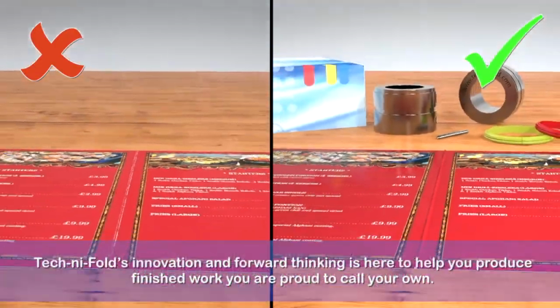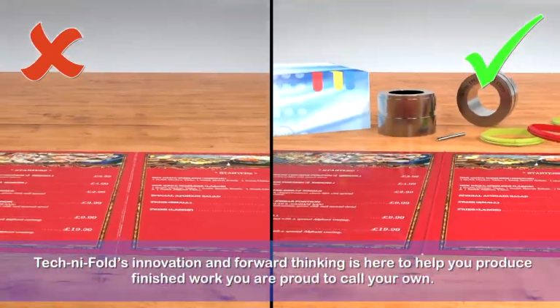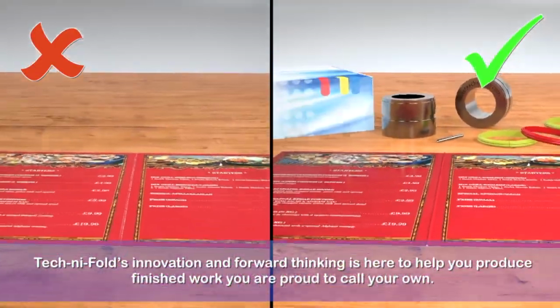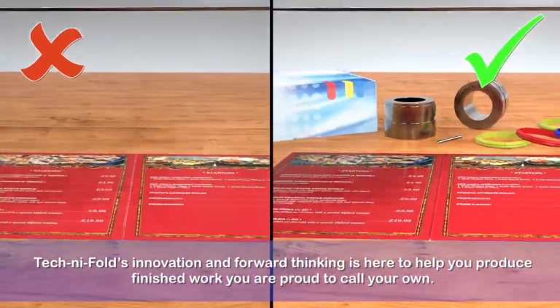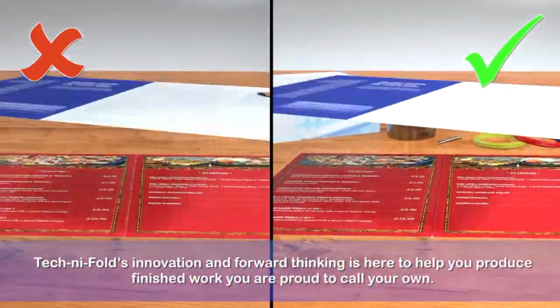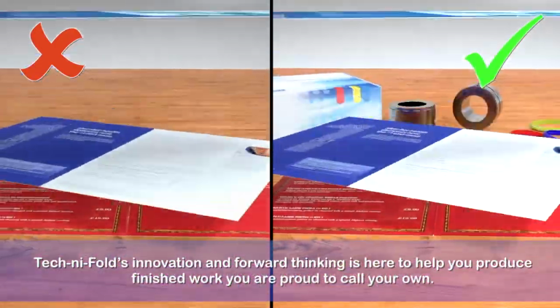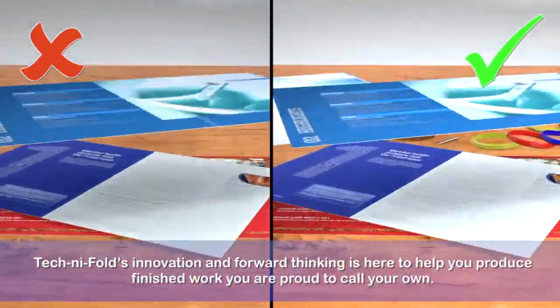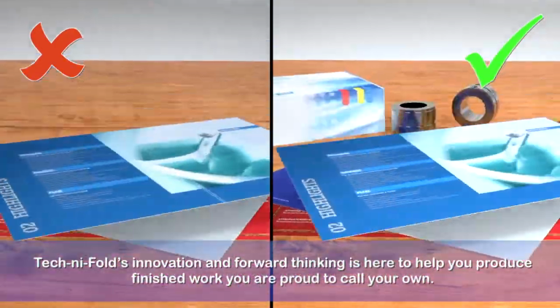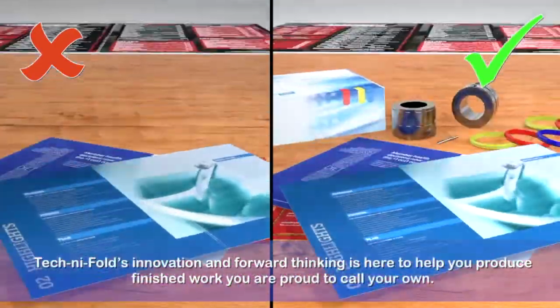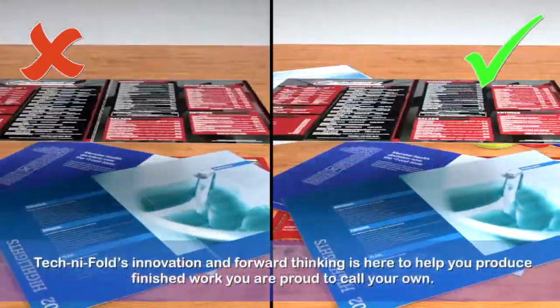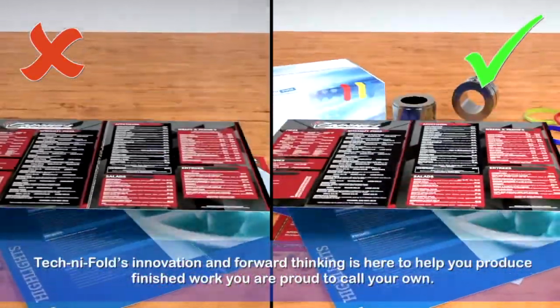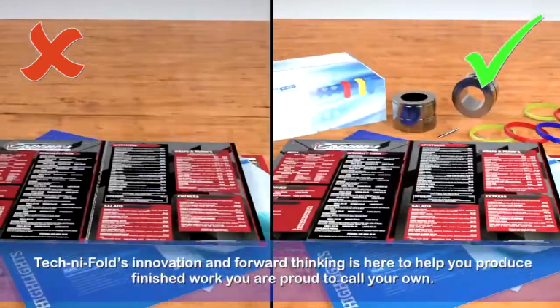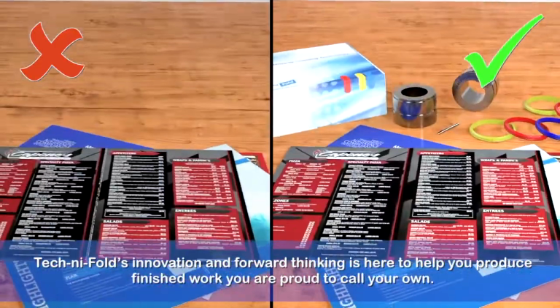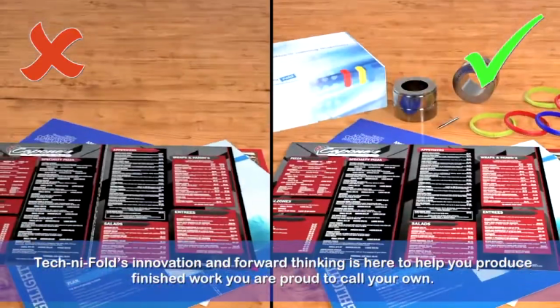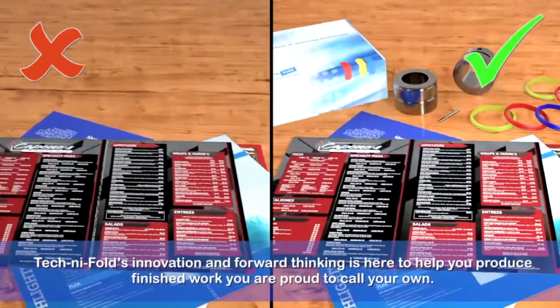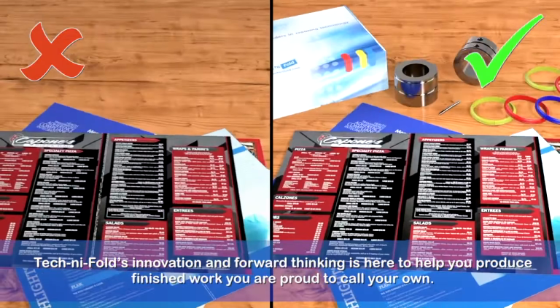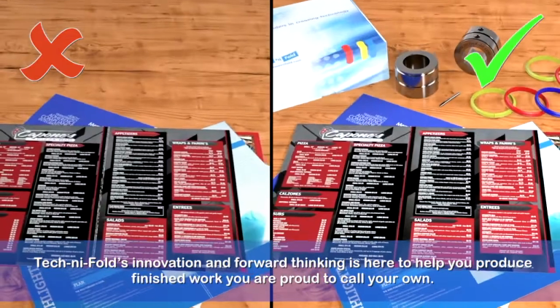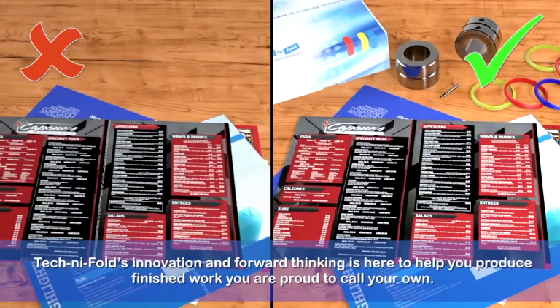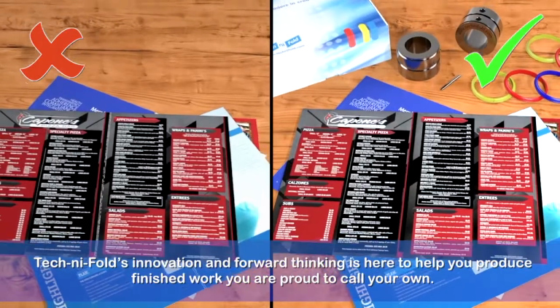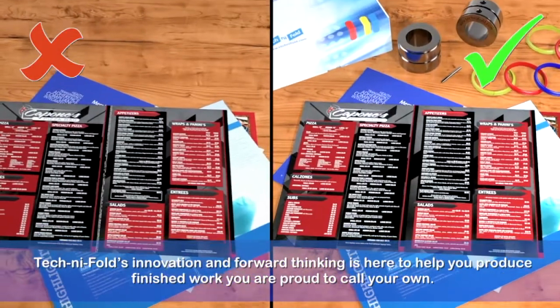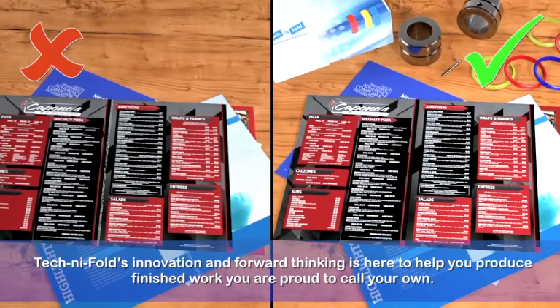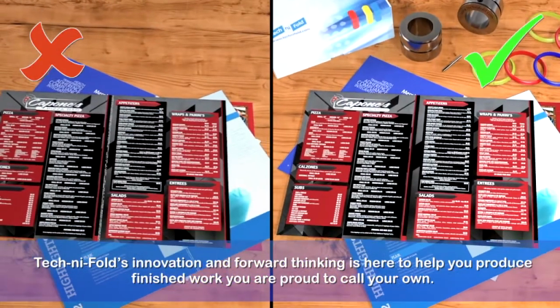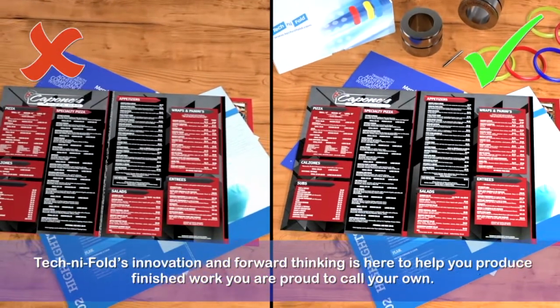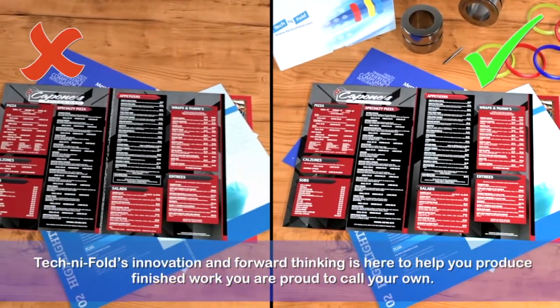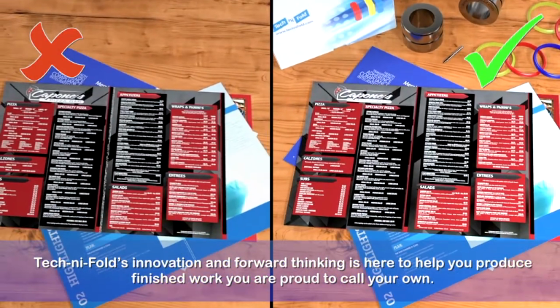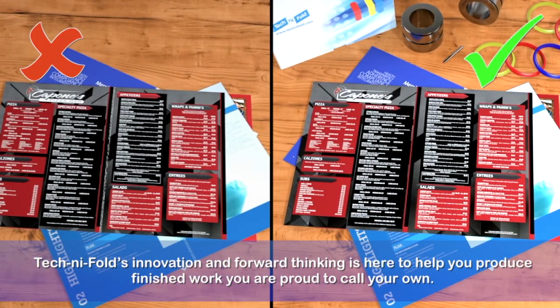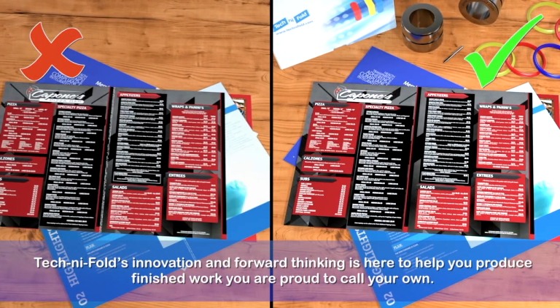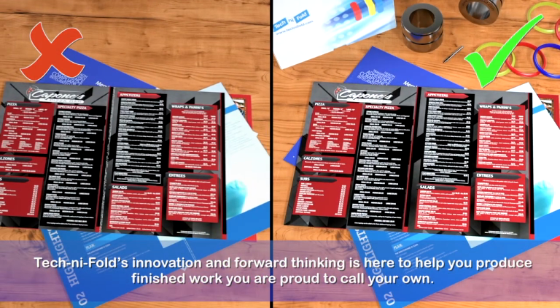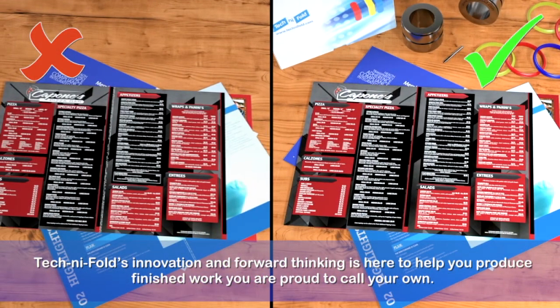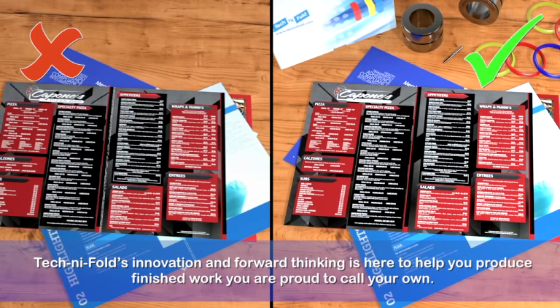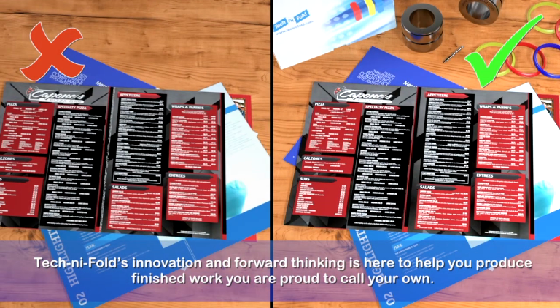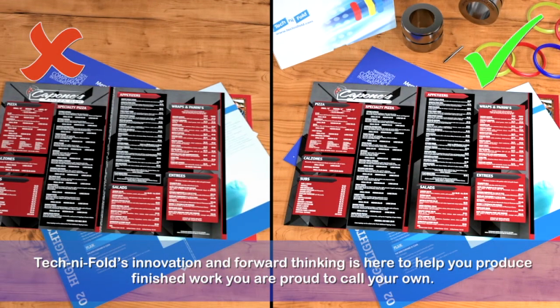Technifold's innovation and forward thinking is here to help you produce finished work you are proud to call your own.